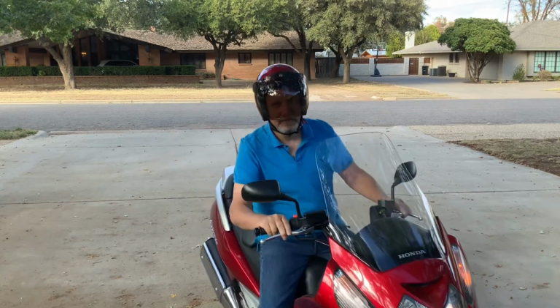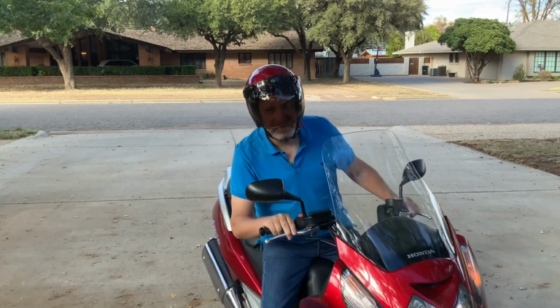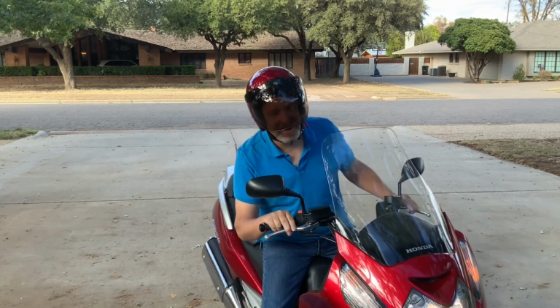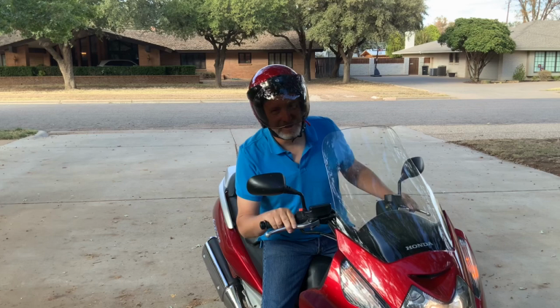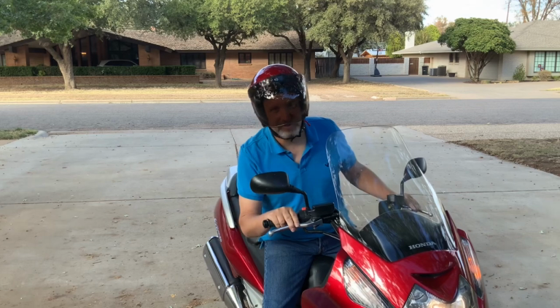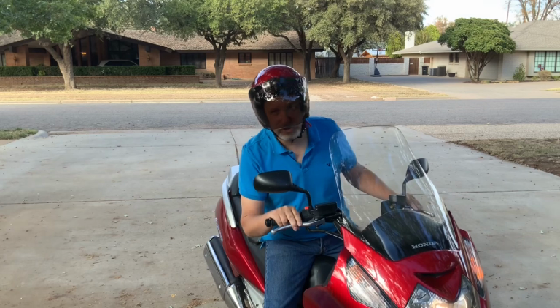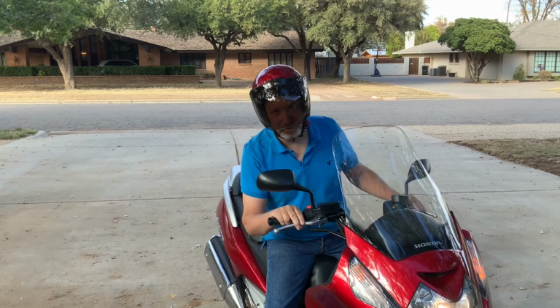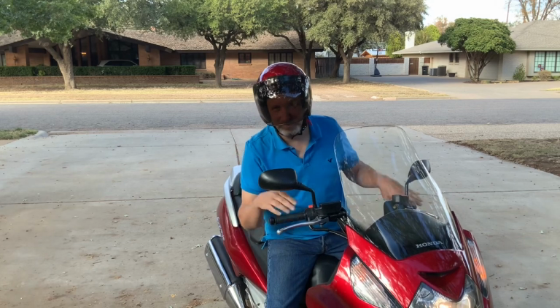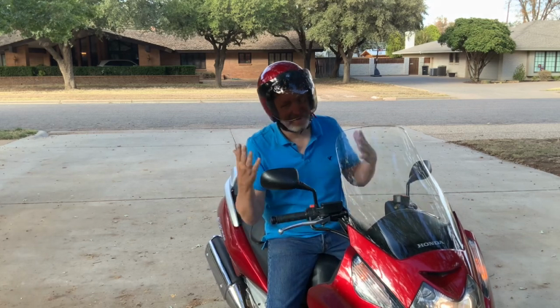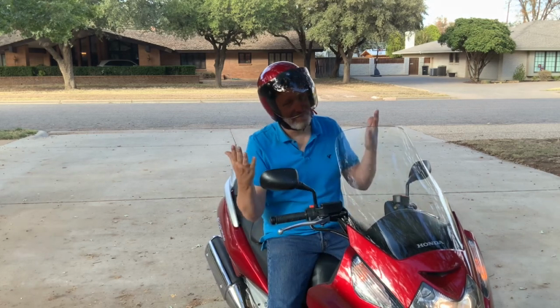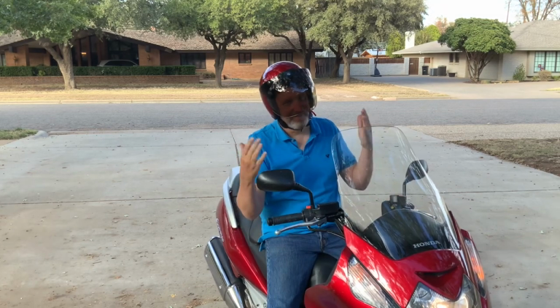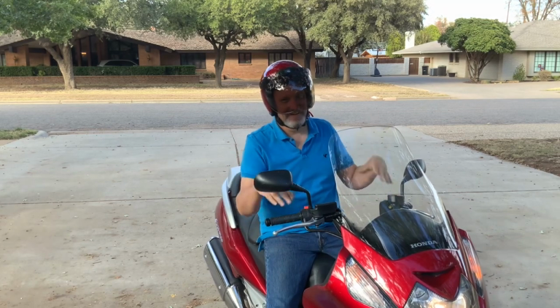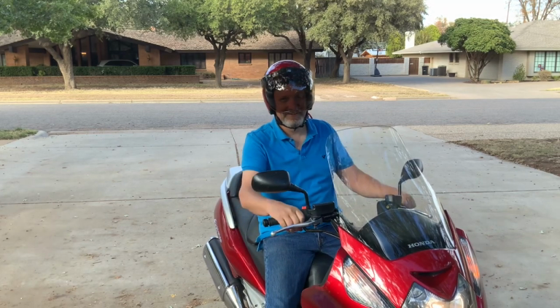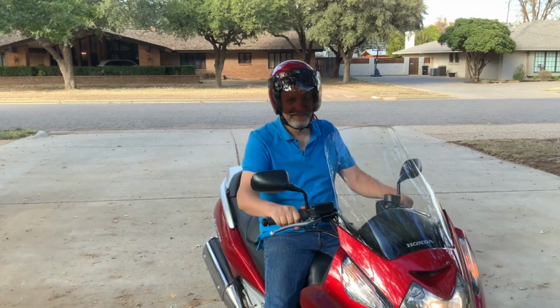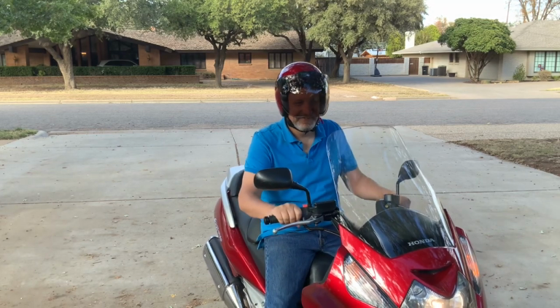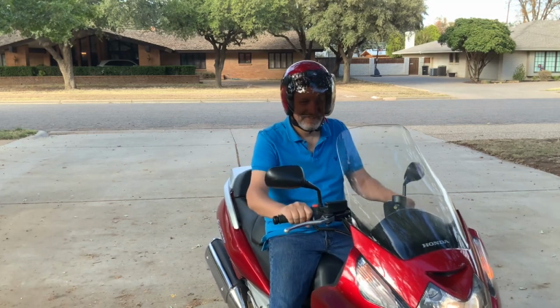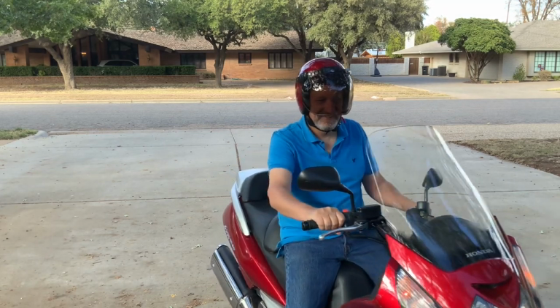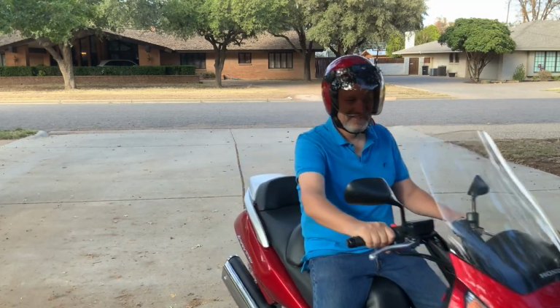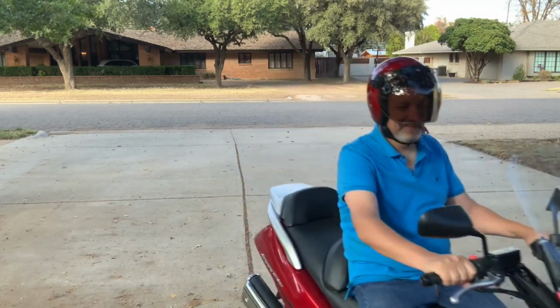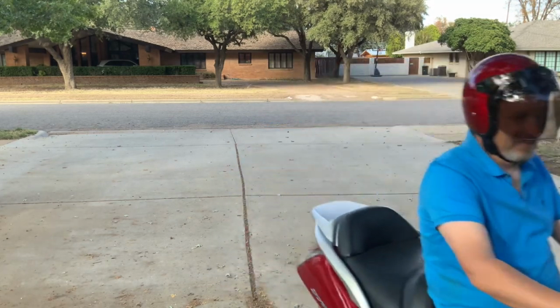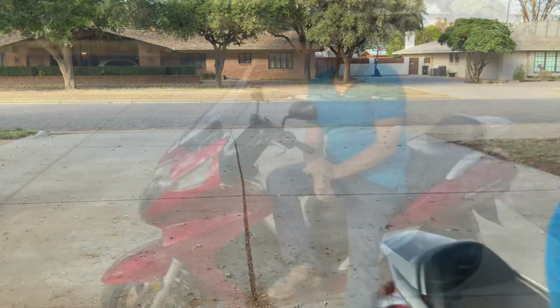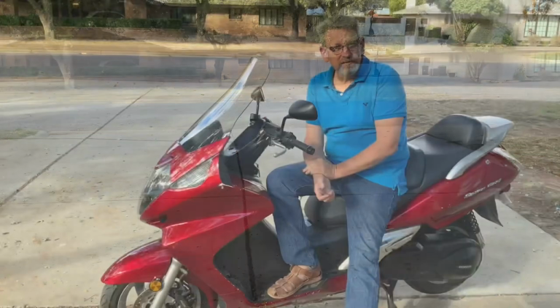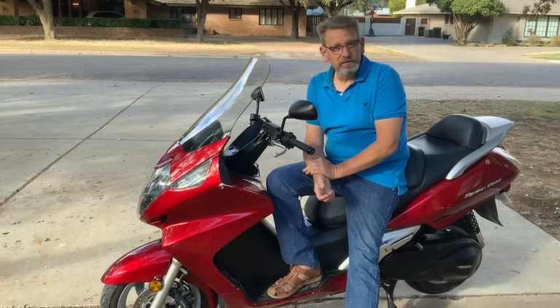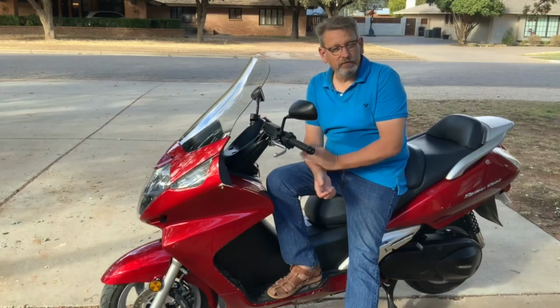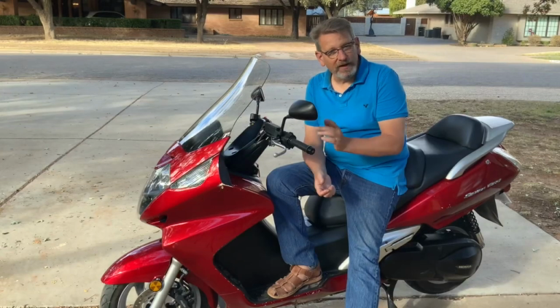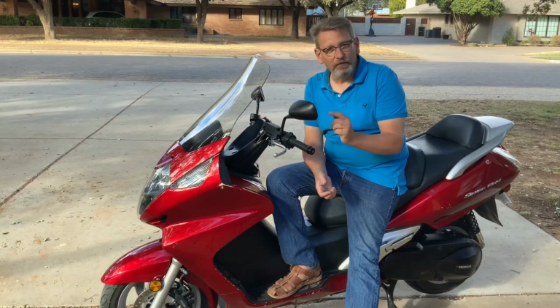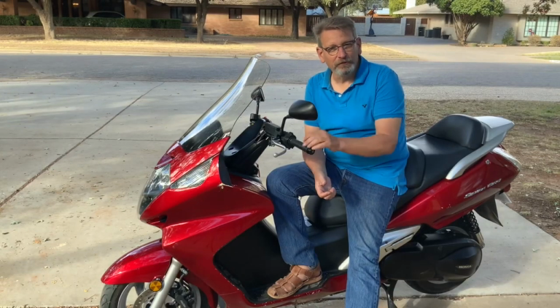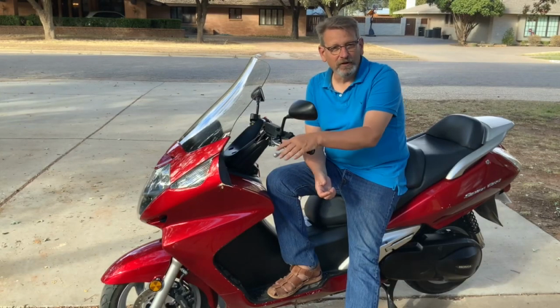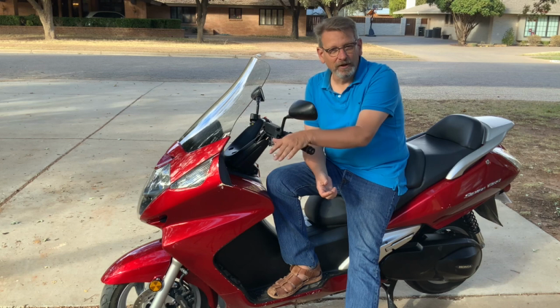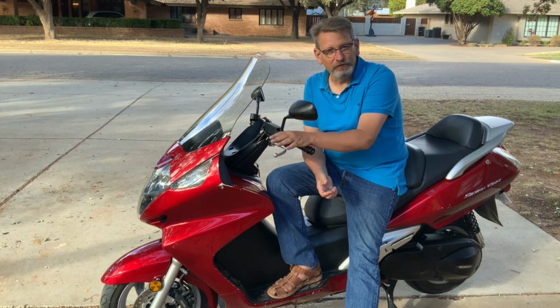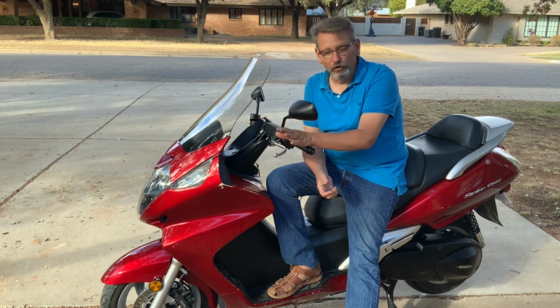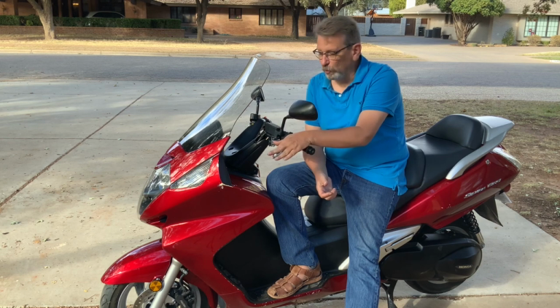You've got to love scooters, man! So, final thoughts on the Honda Silverwing.